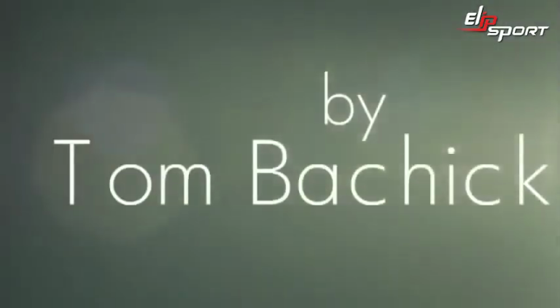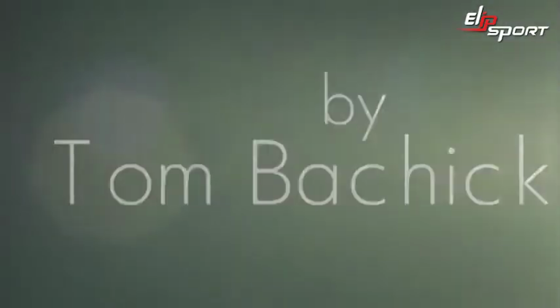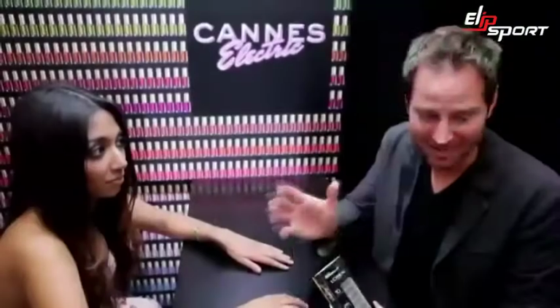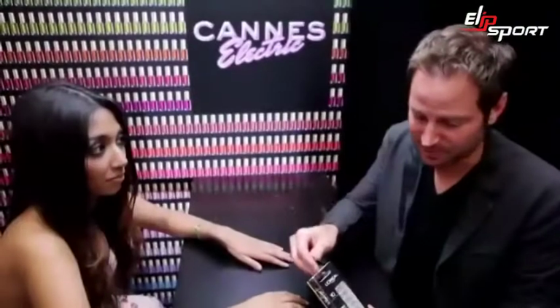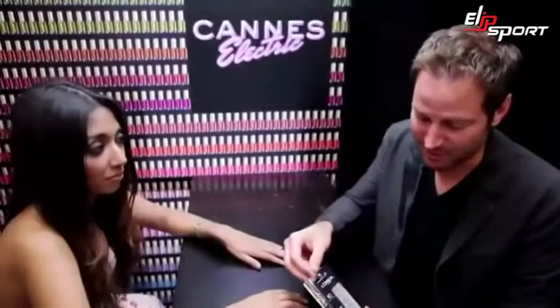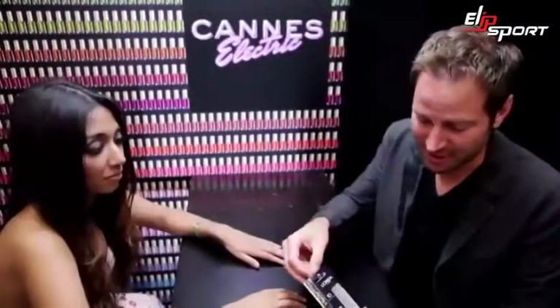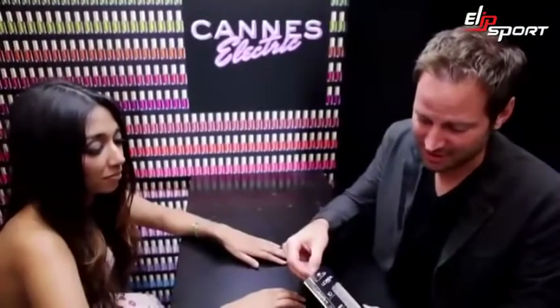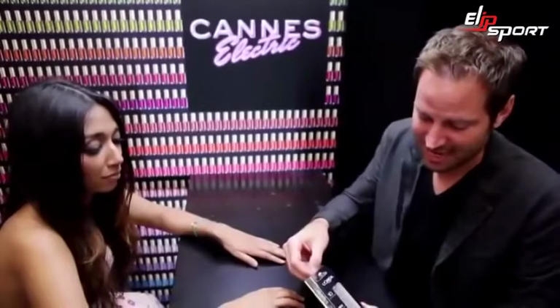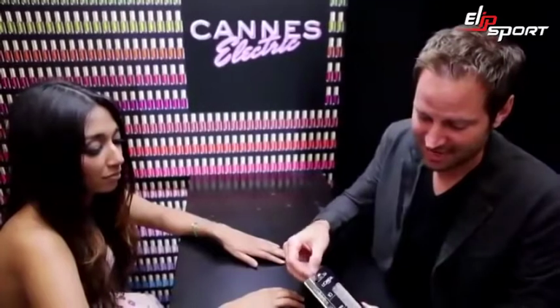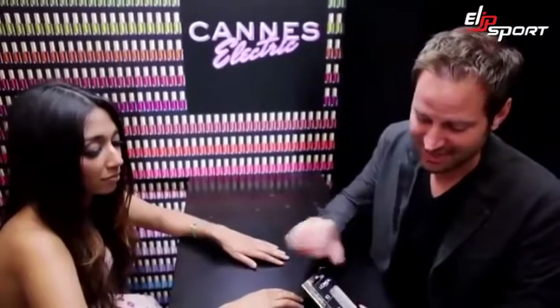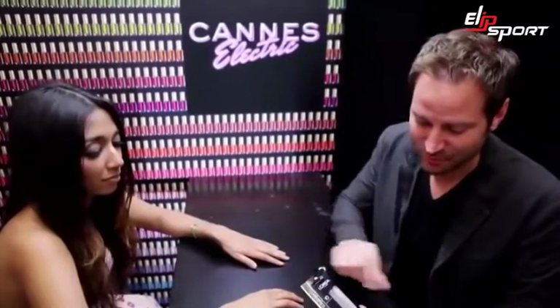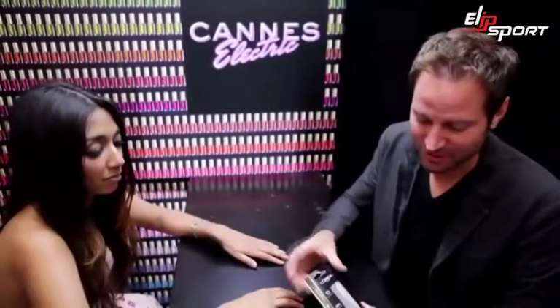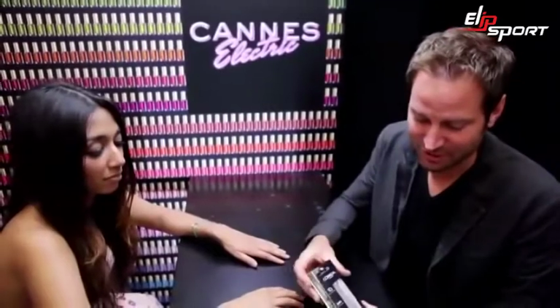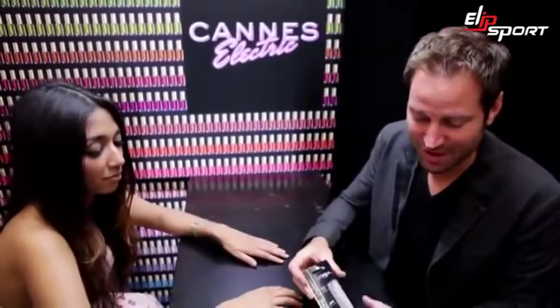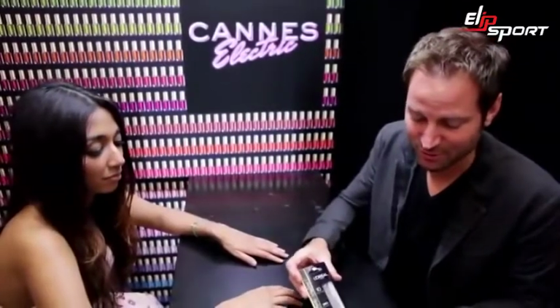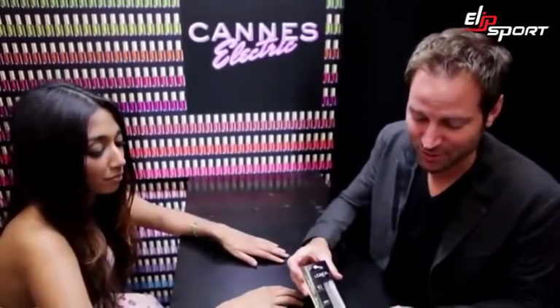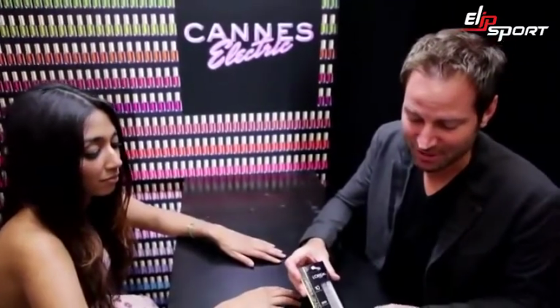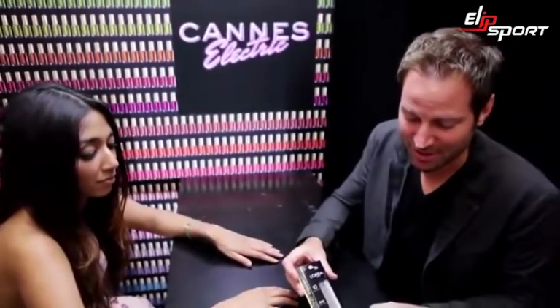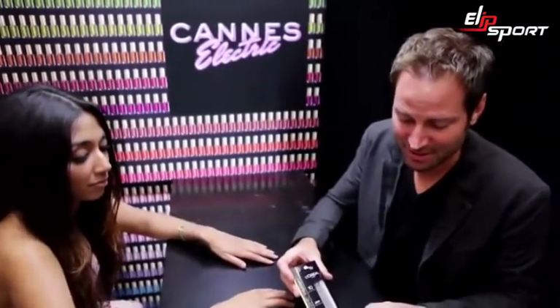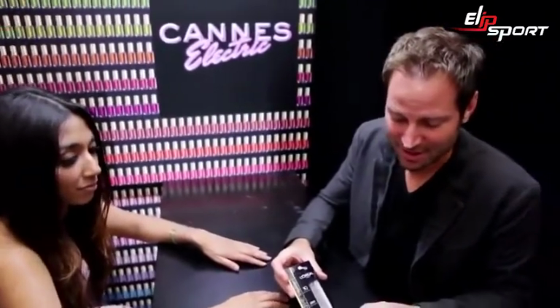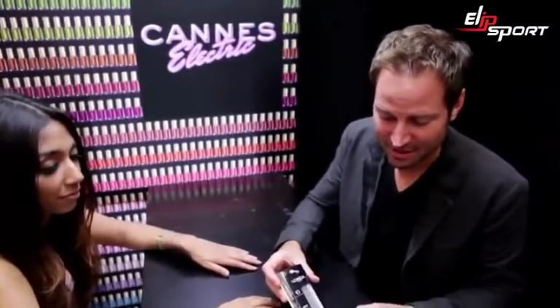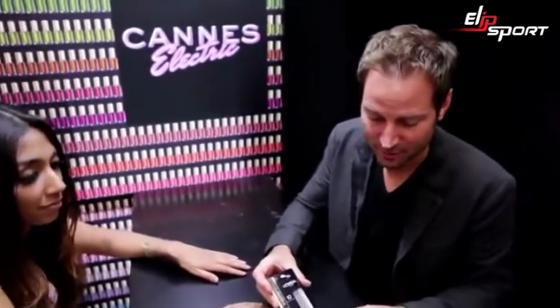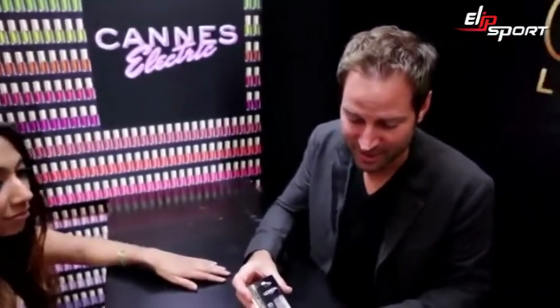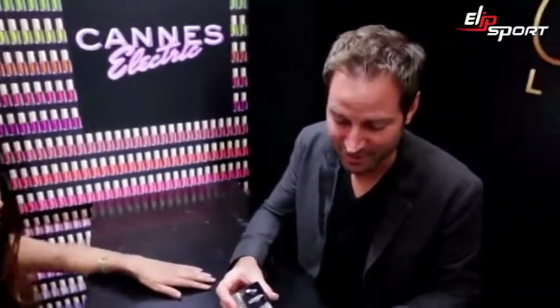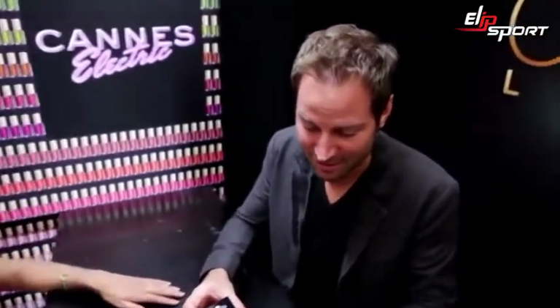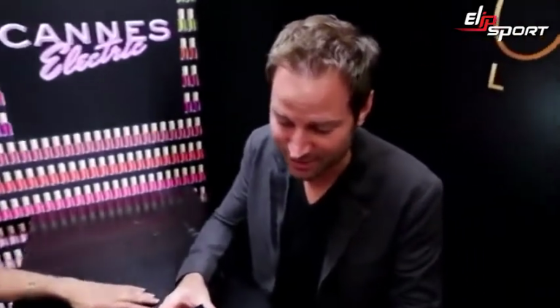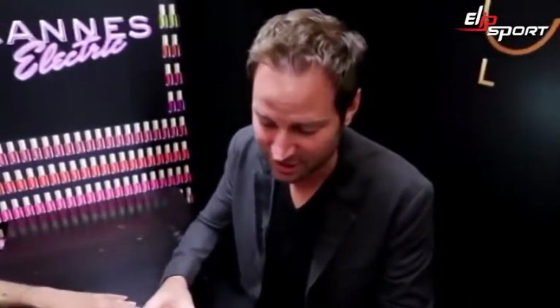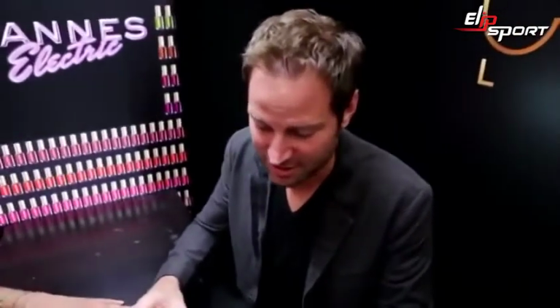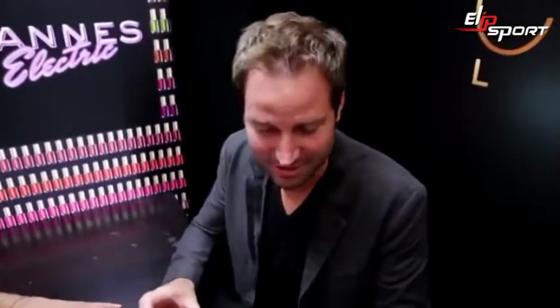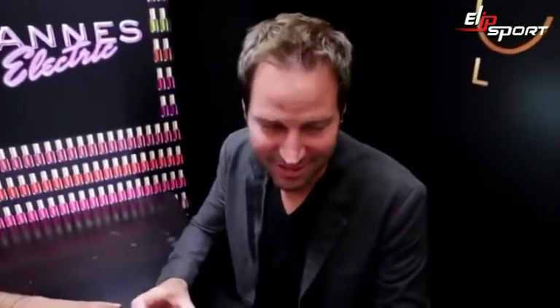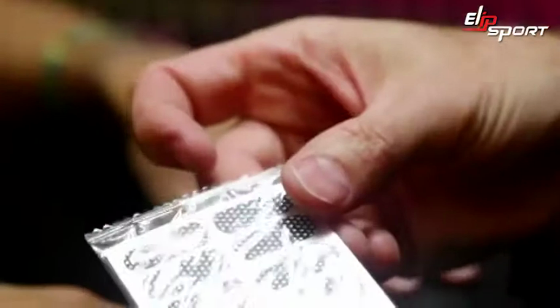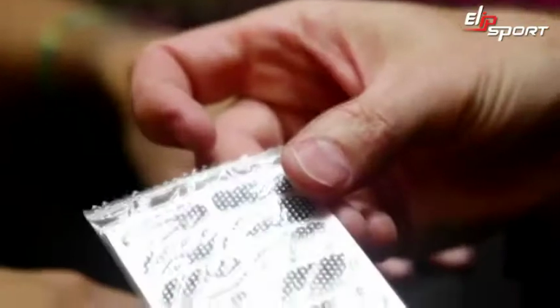Hi, I'm Tom Bacek and today we're going to show how to apply L'Oreal's Color Reach Le Nail Art.